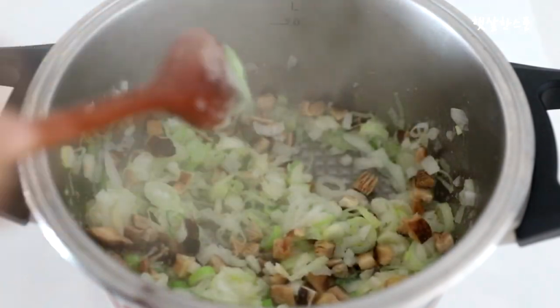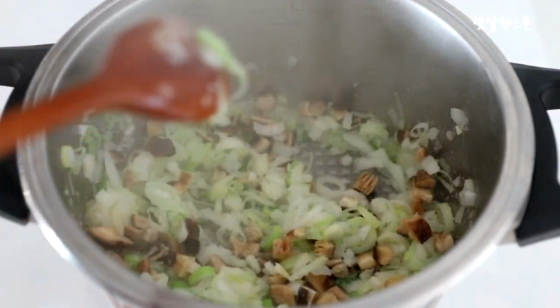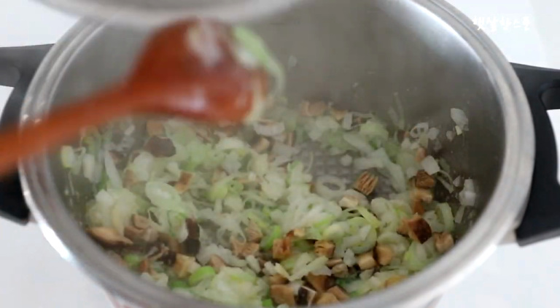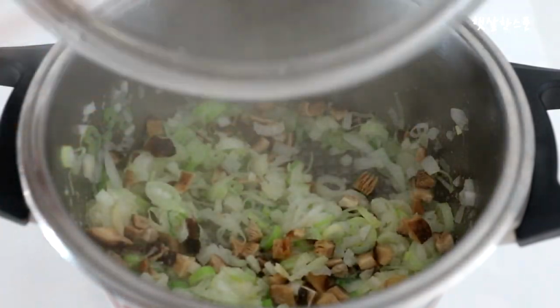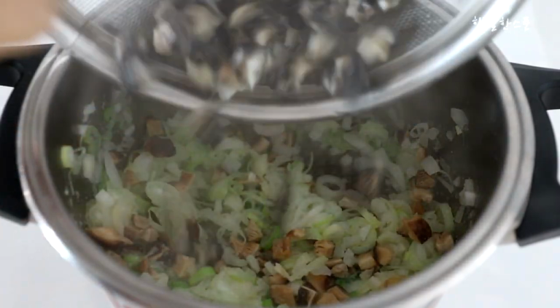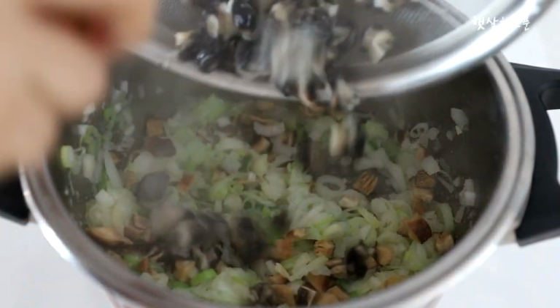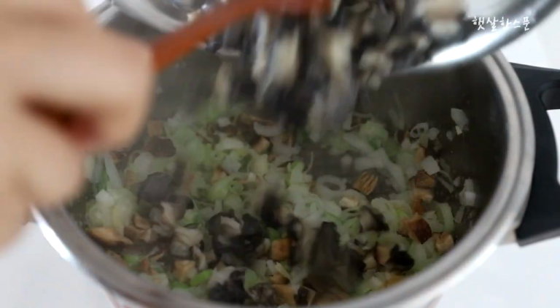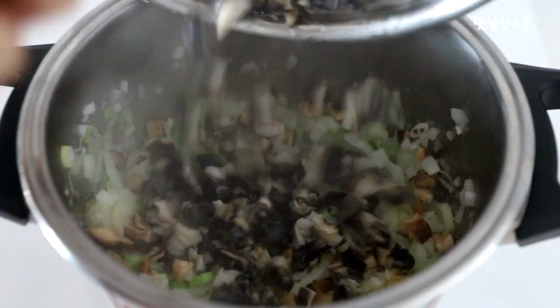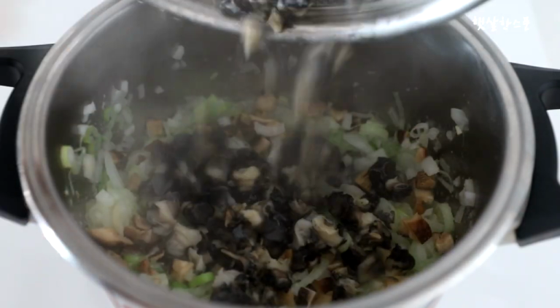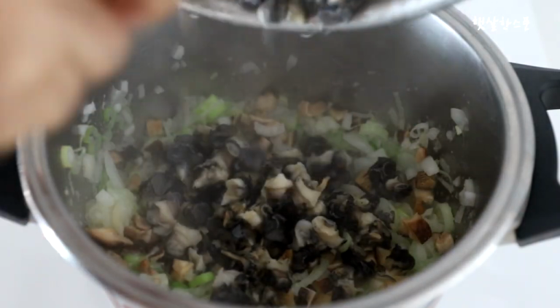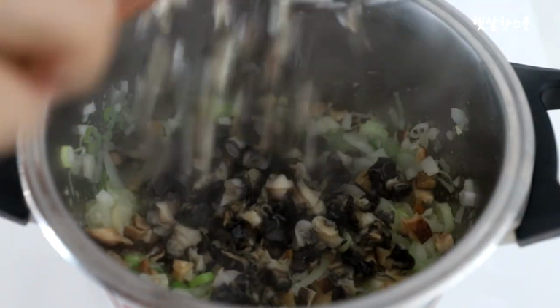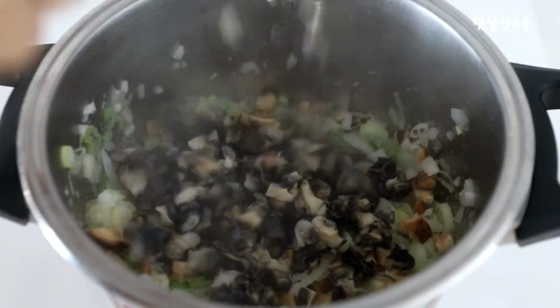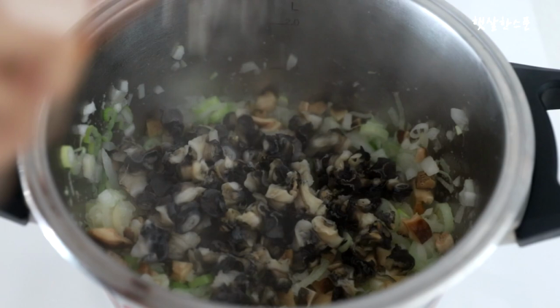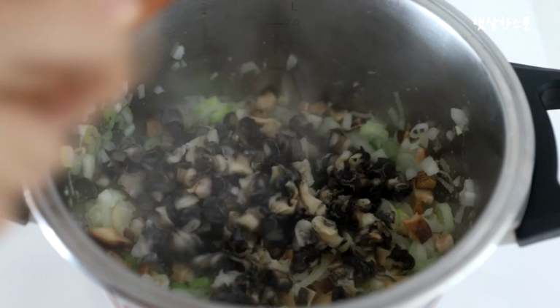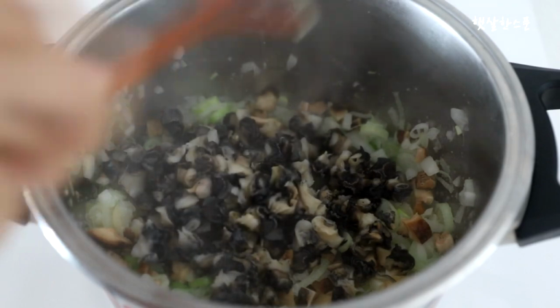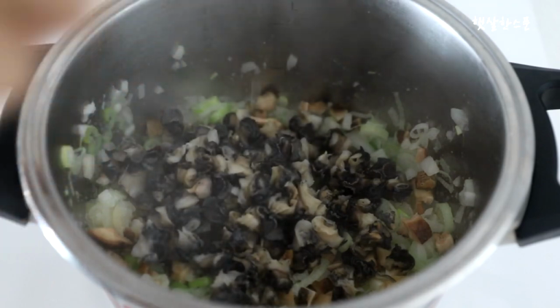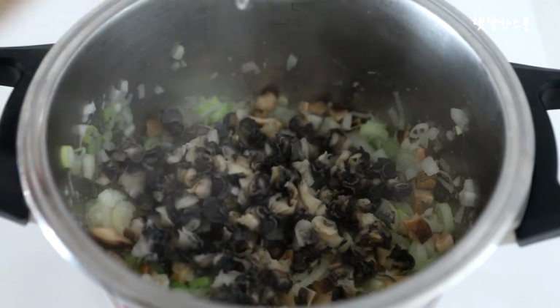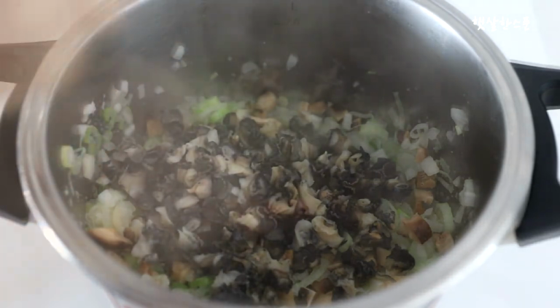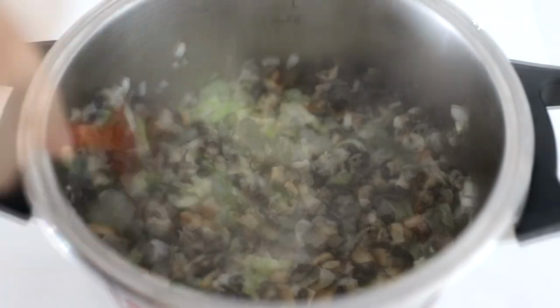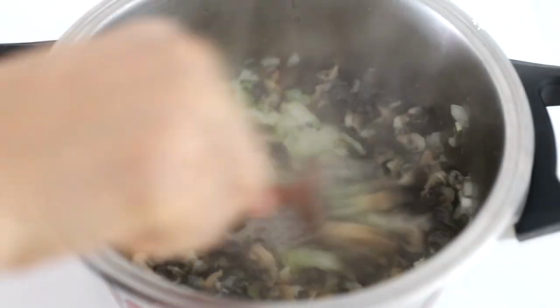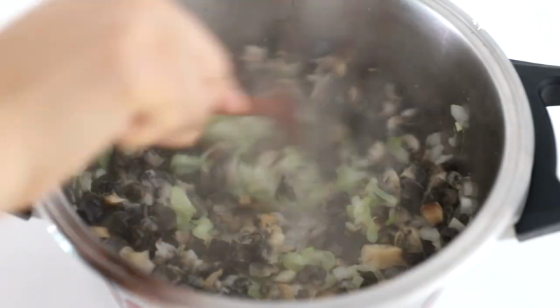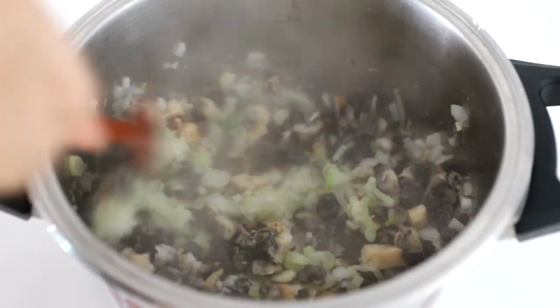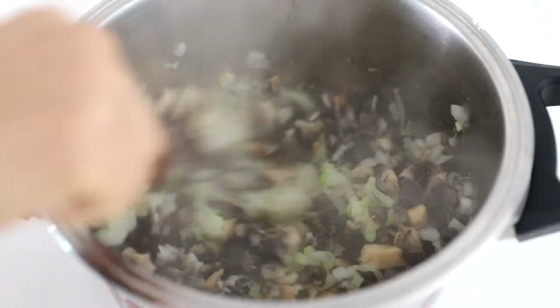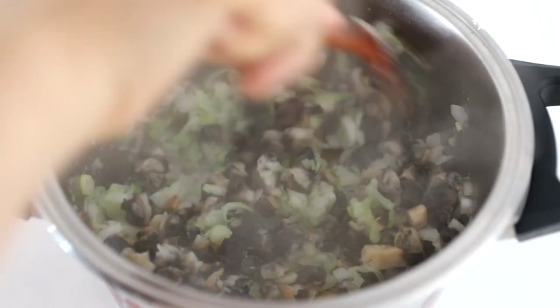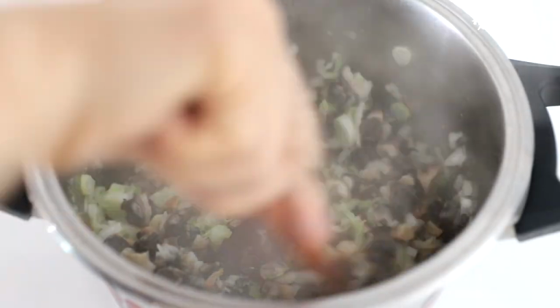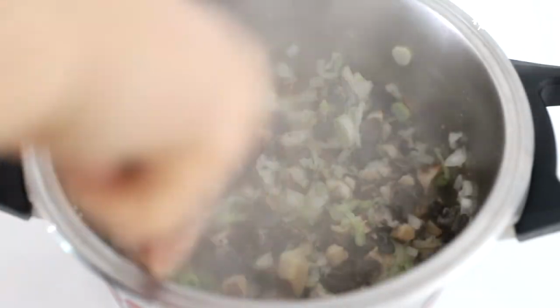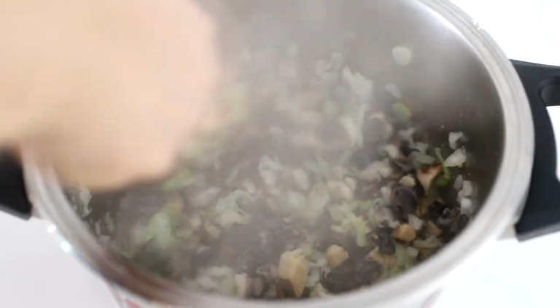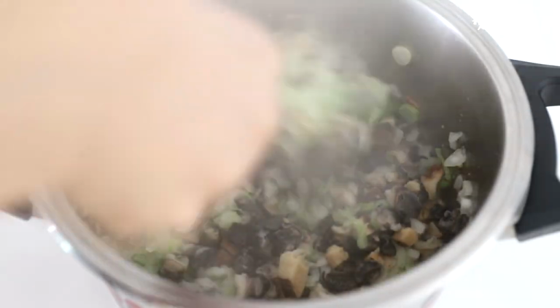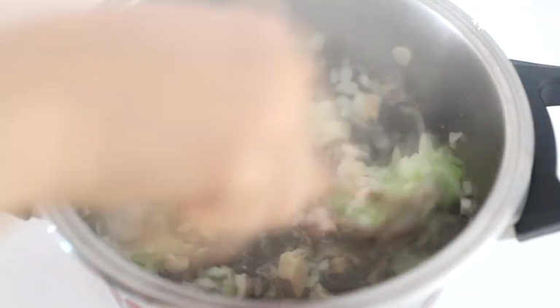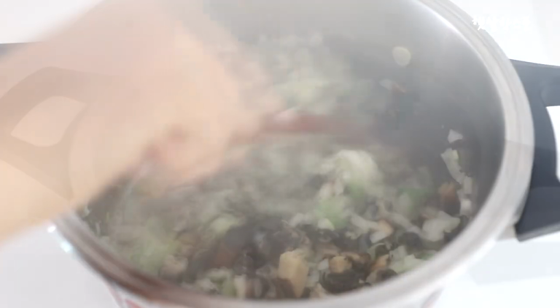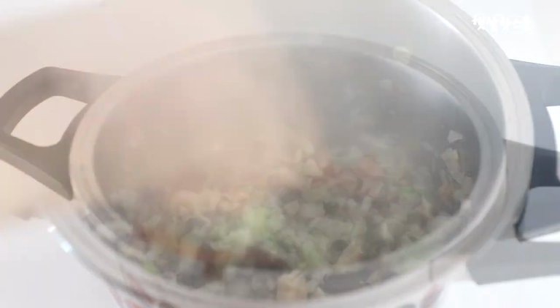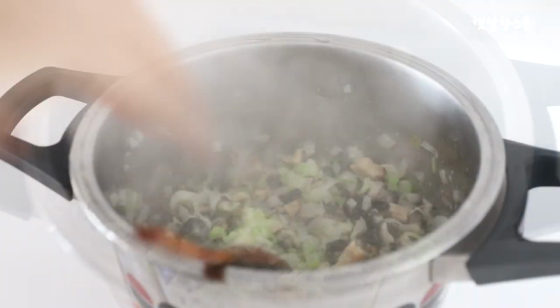And then add the flour. It's very soft, and then add the flour. I'm going to add — I'll mix it.